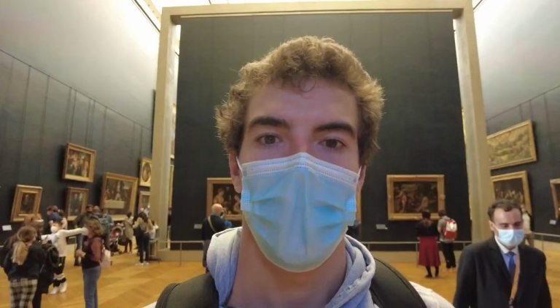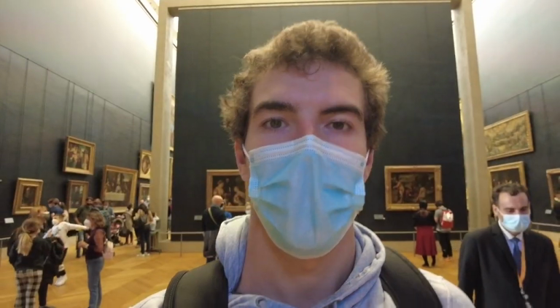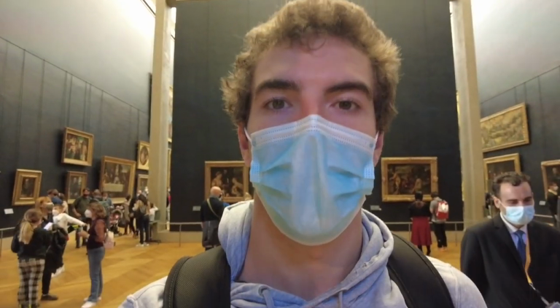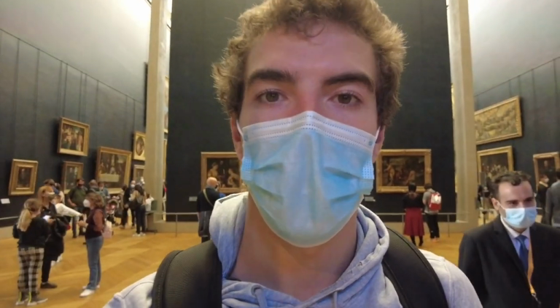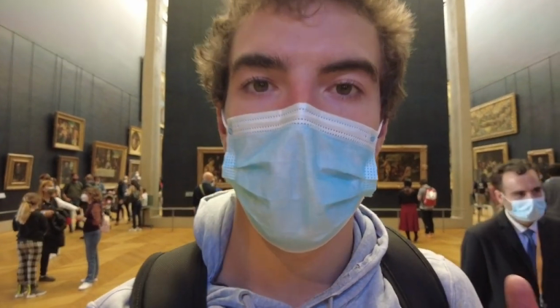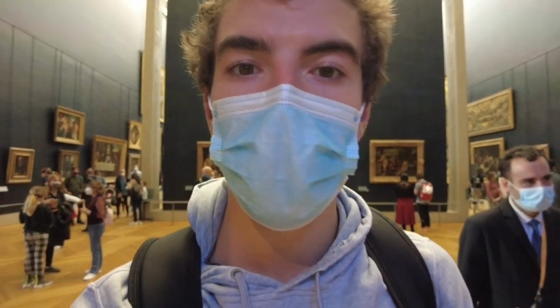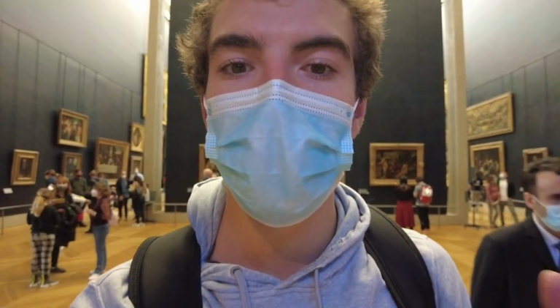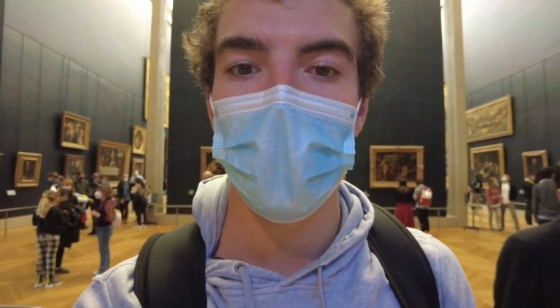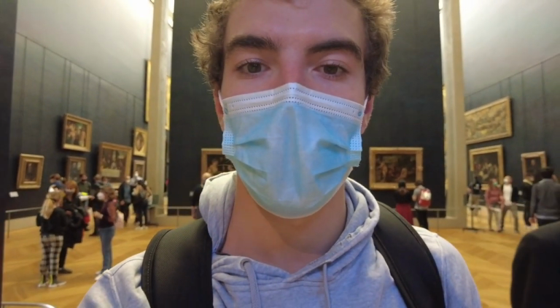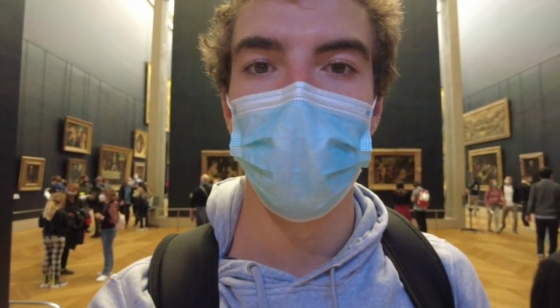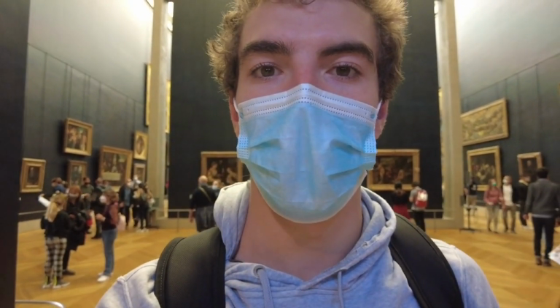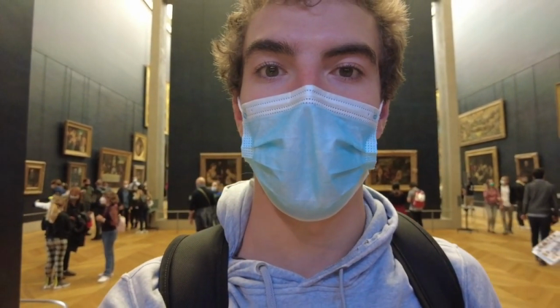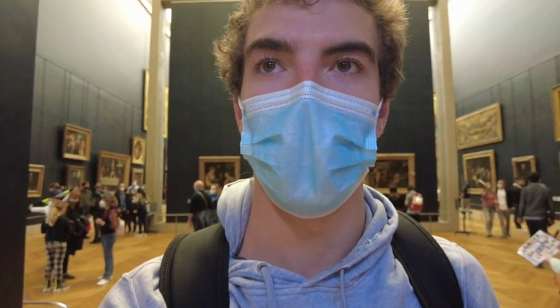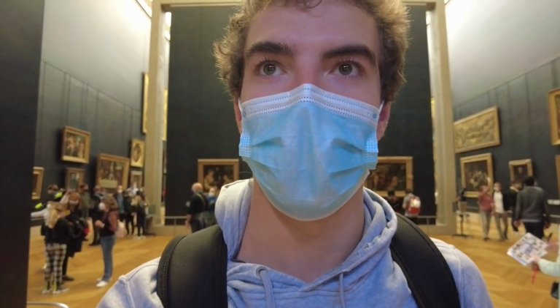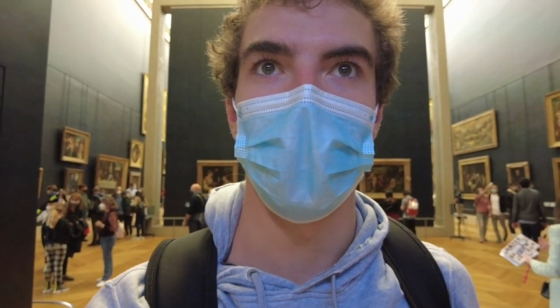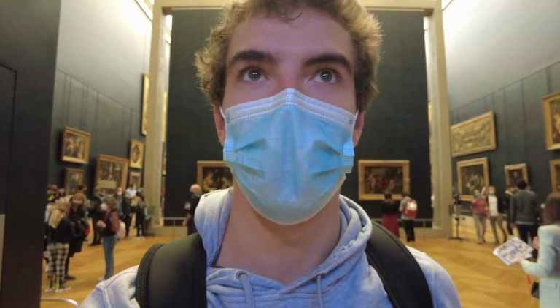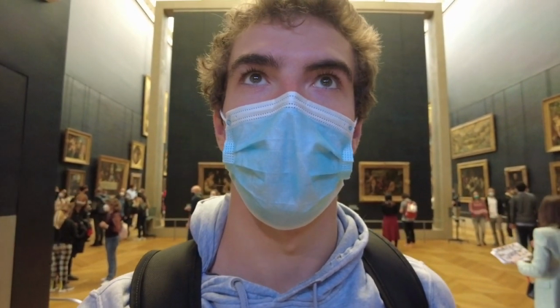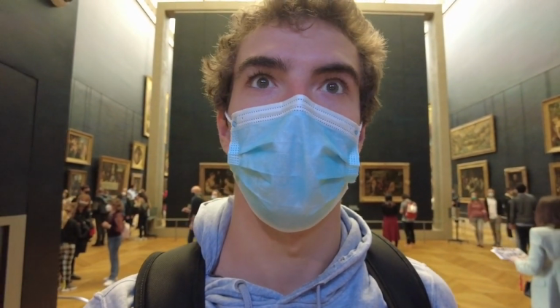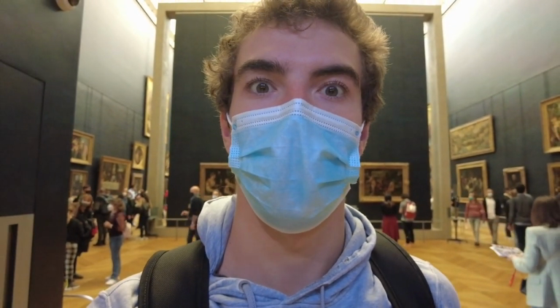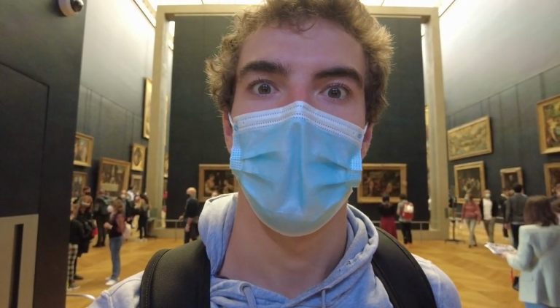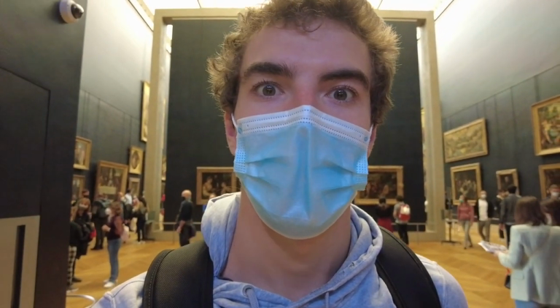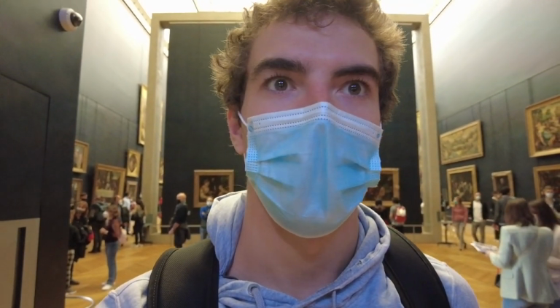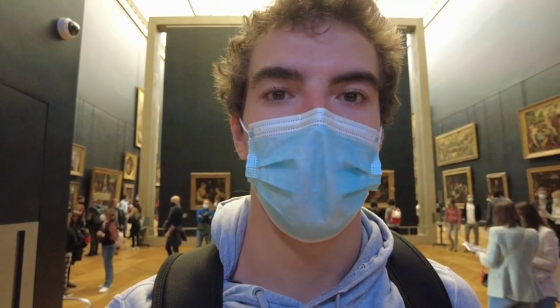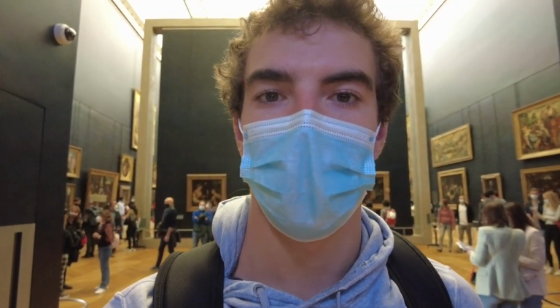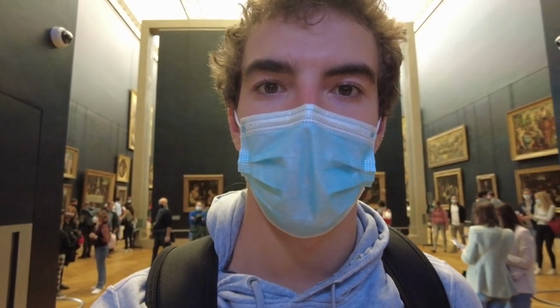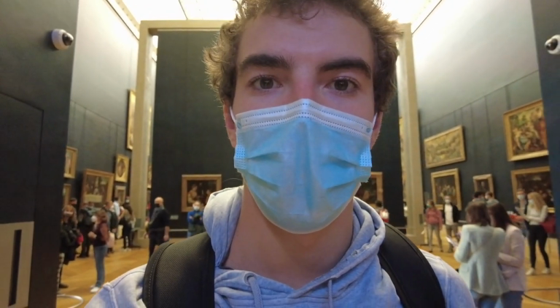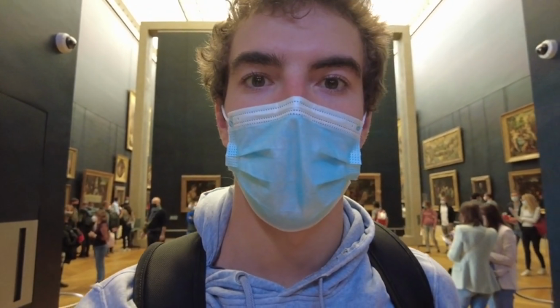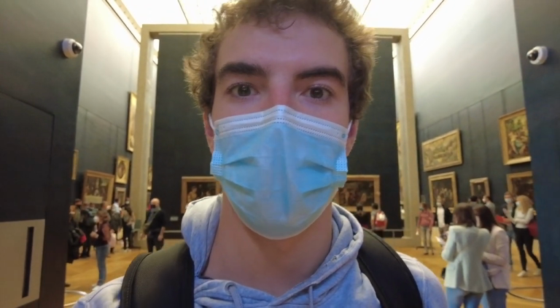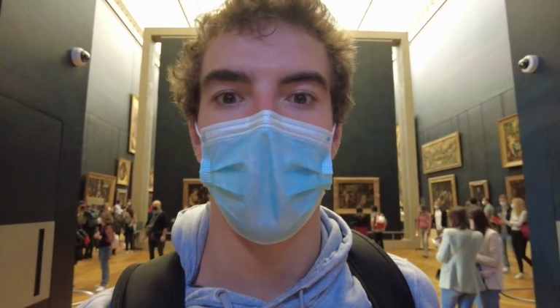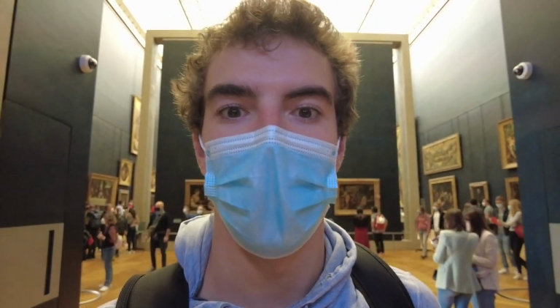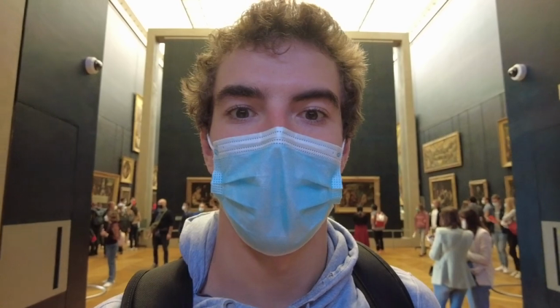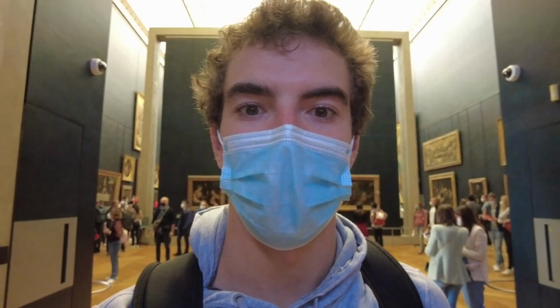There are too many cool paintings in the Louvre. I just don't know where to start, honestly.